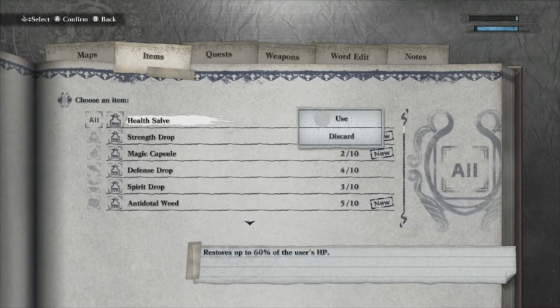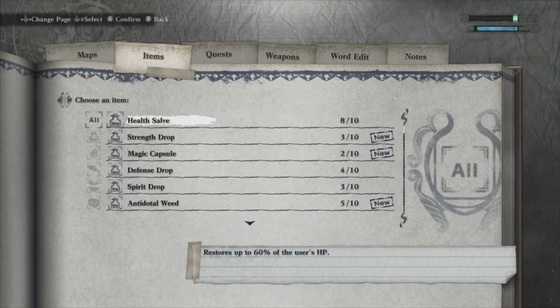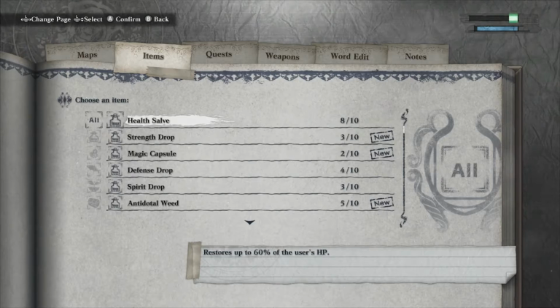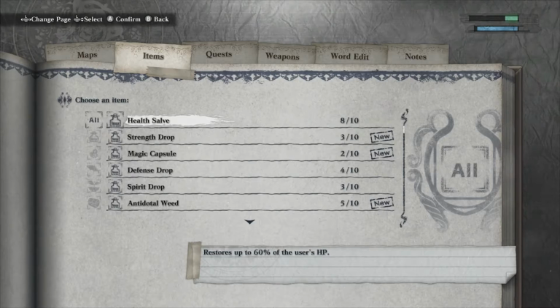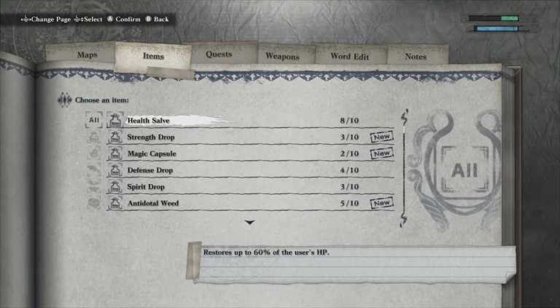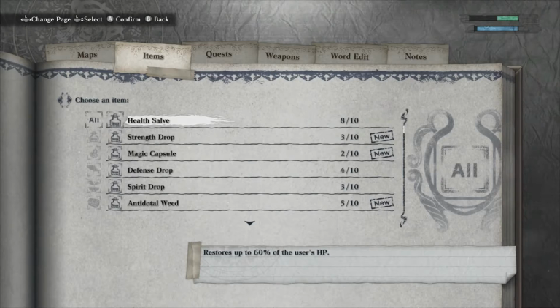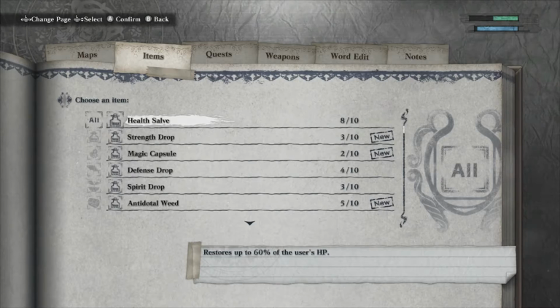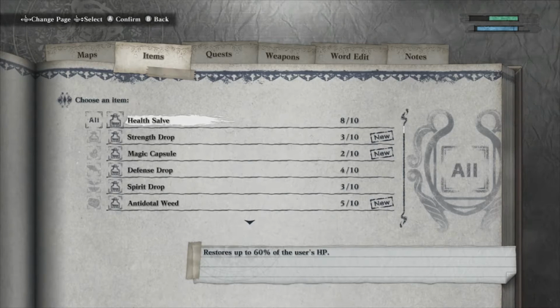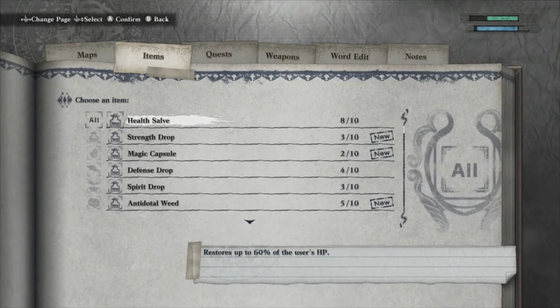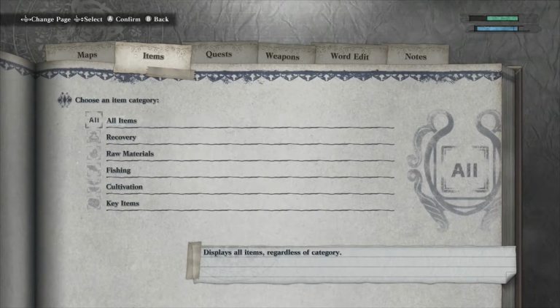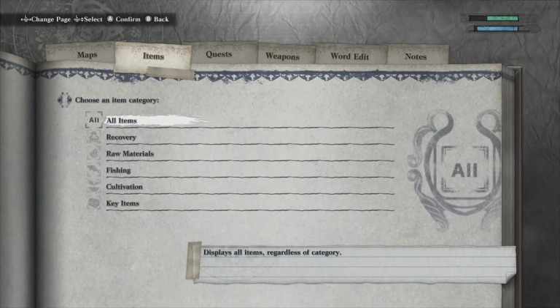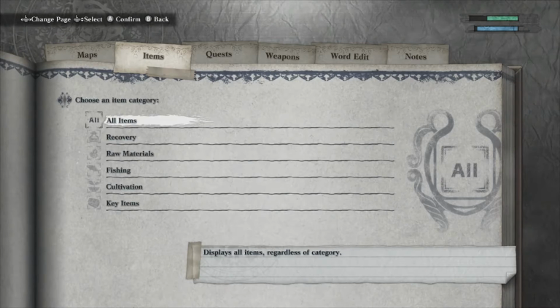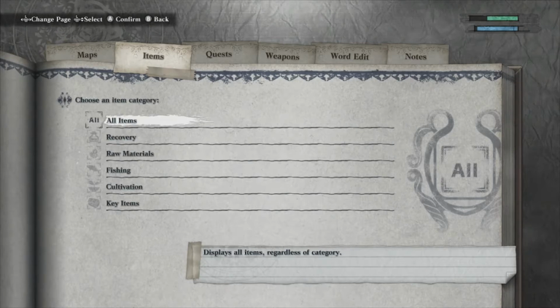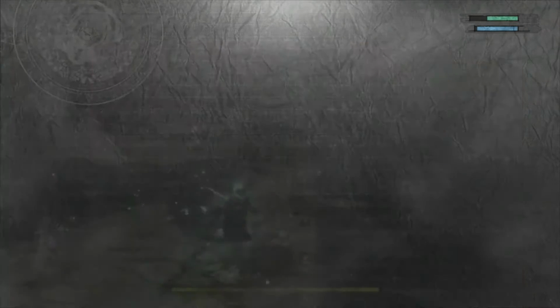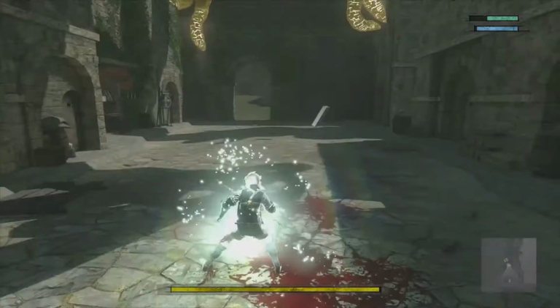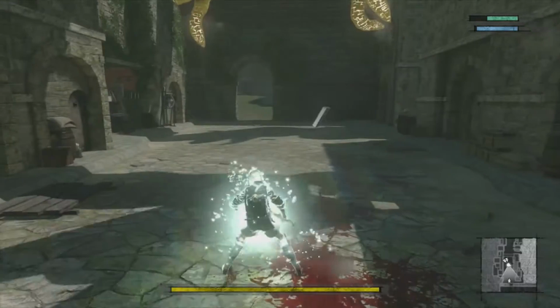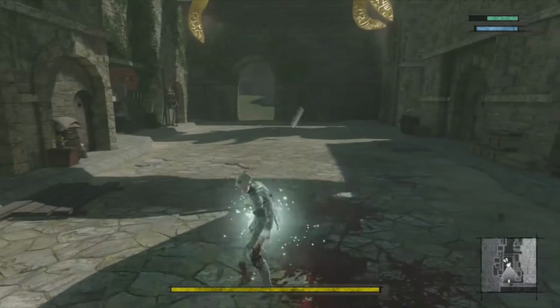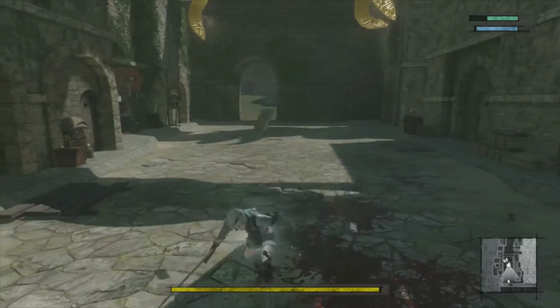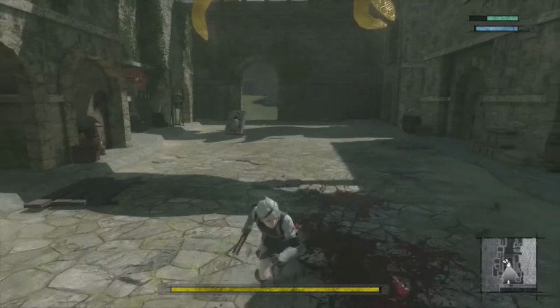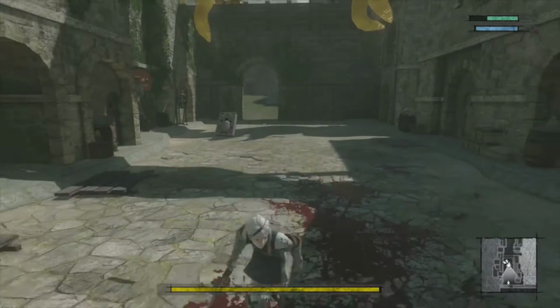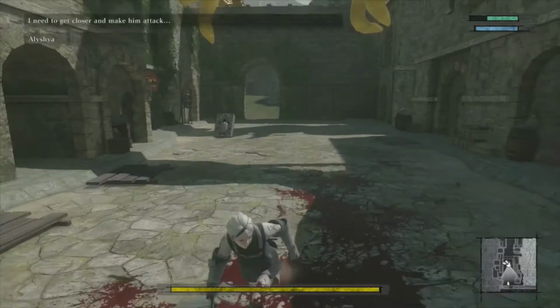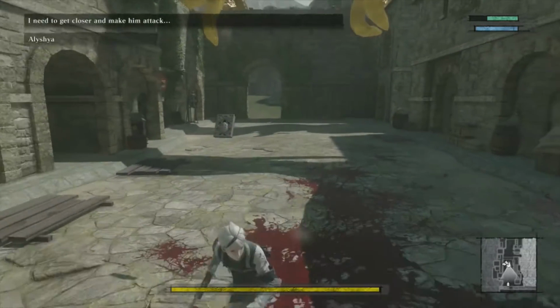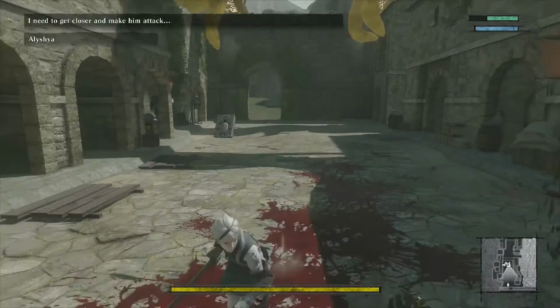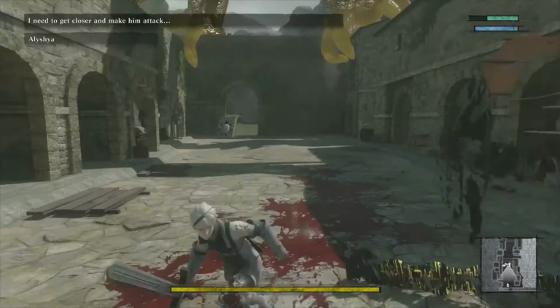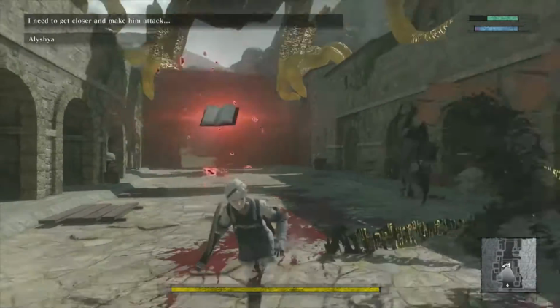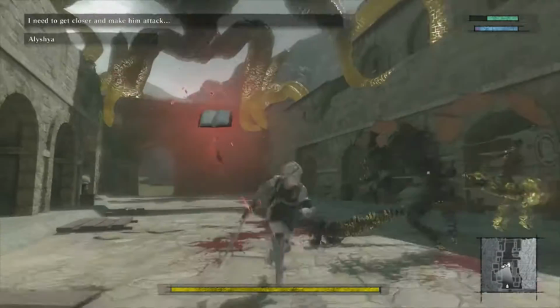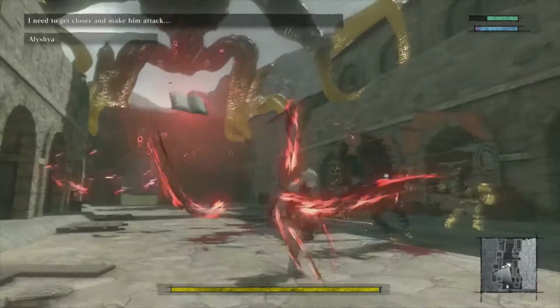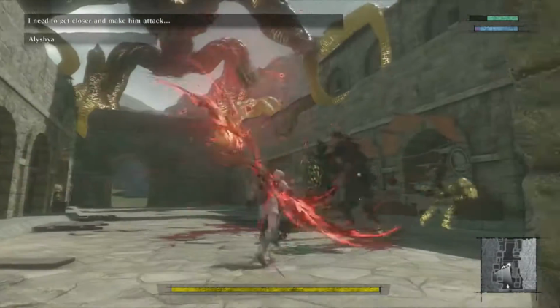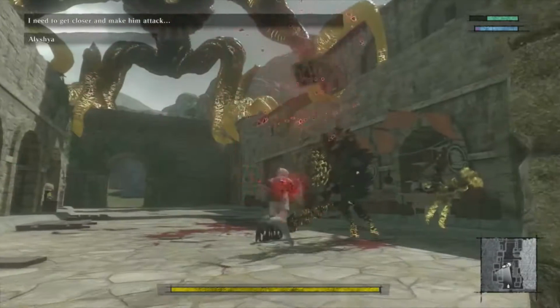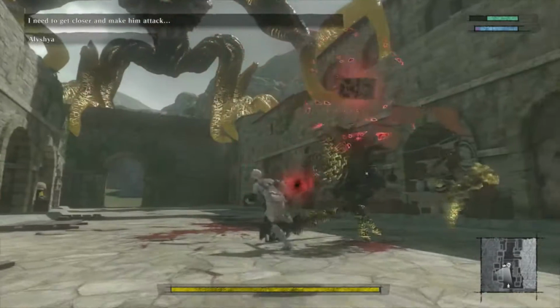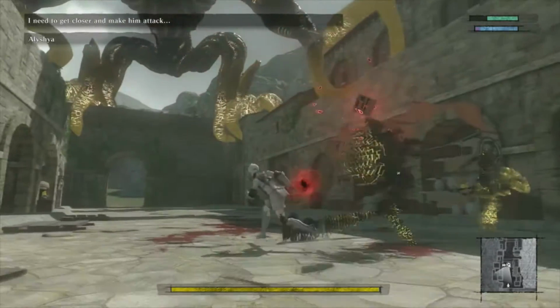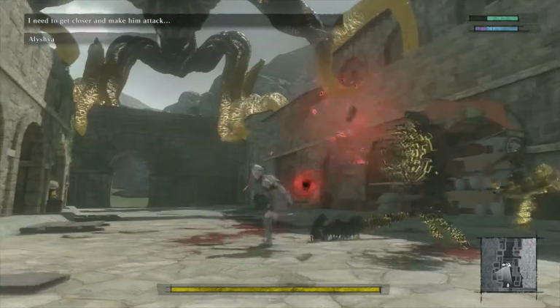Once again, I'll save this lesson too — I've got a hook Nazi sword. I'll get there. We have some weapons! You are a team of horses. I need to get closer and make him attack.